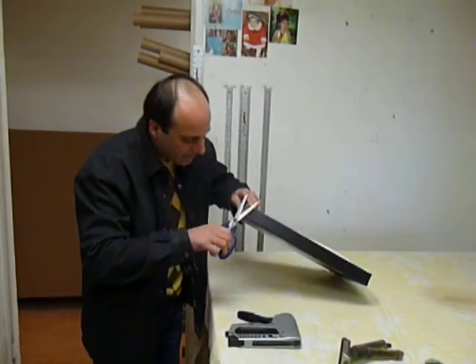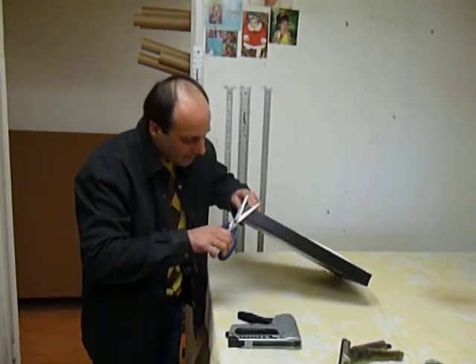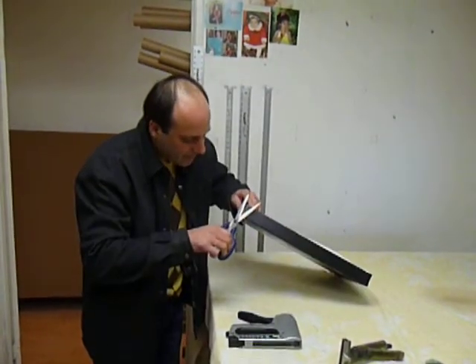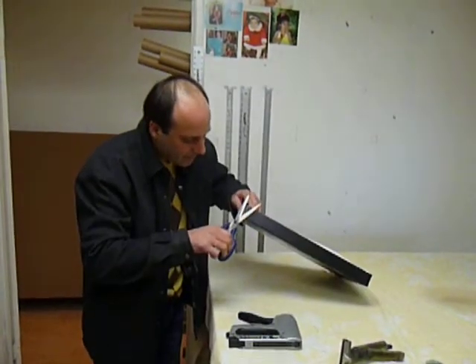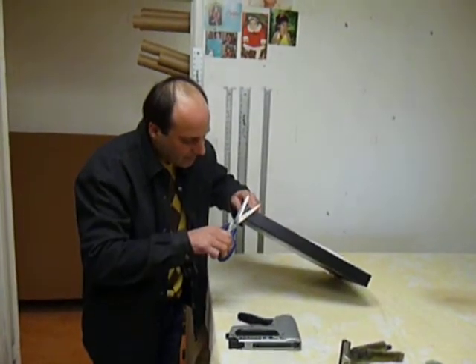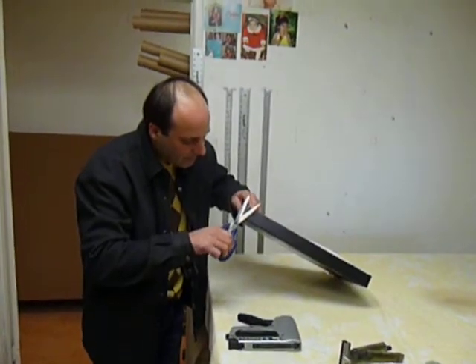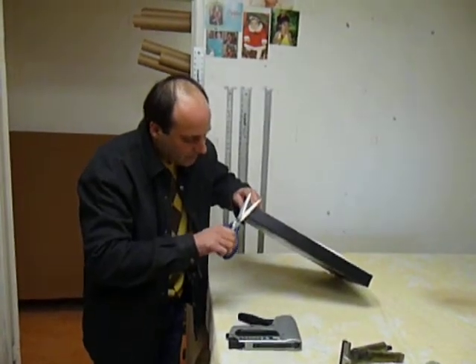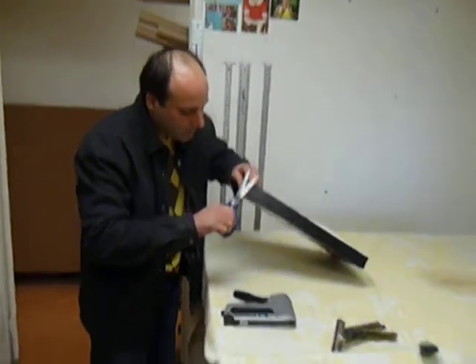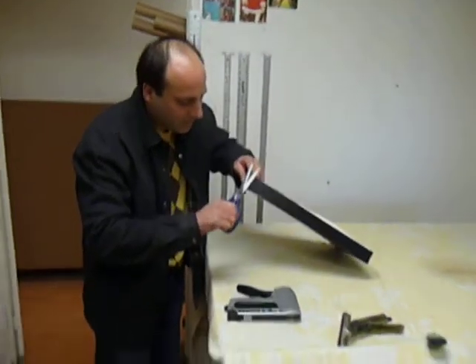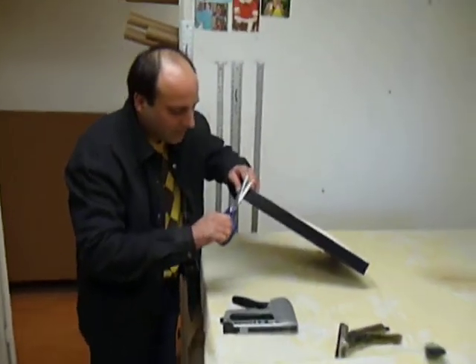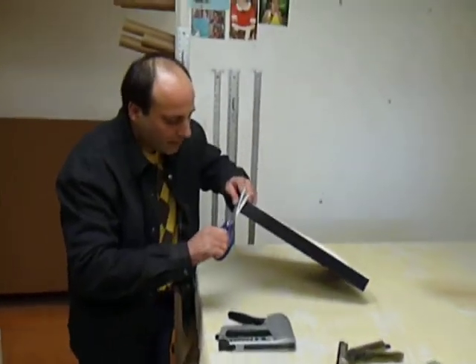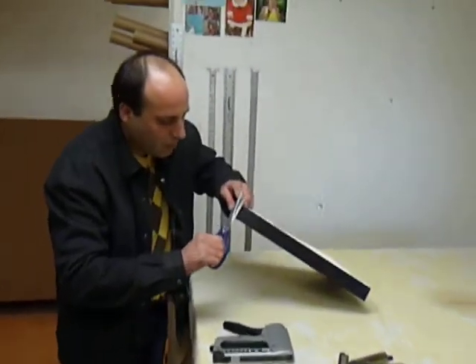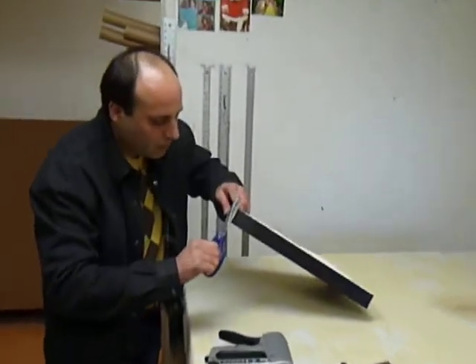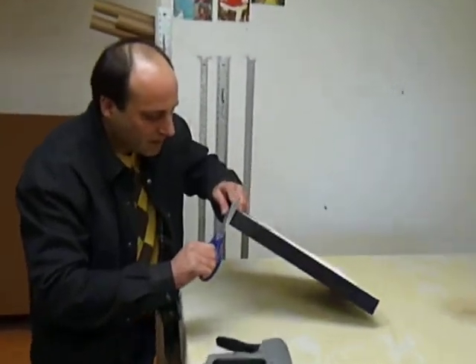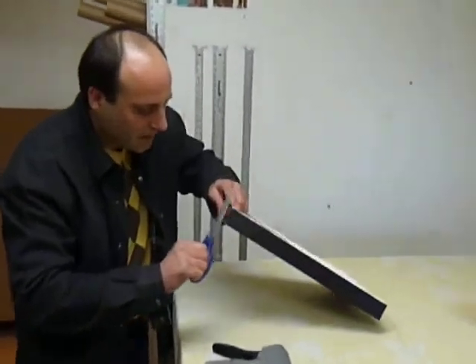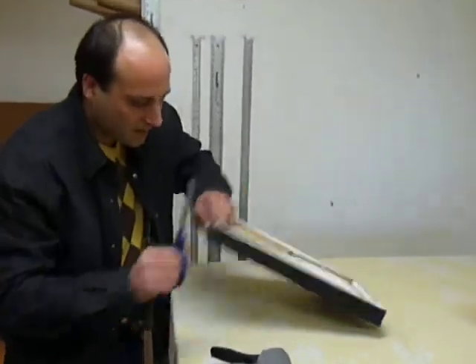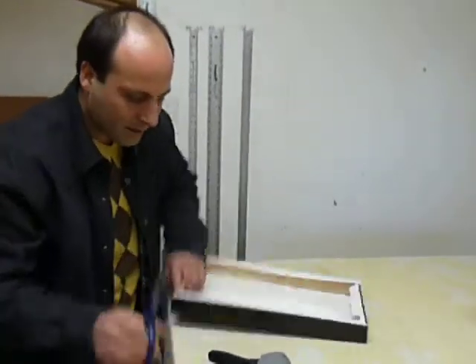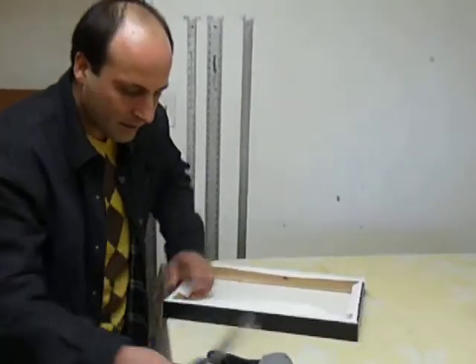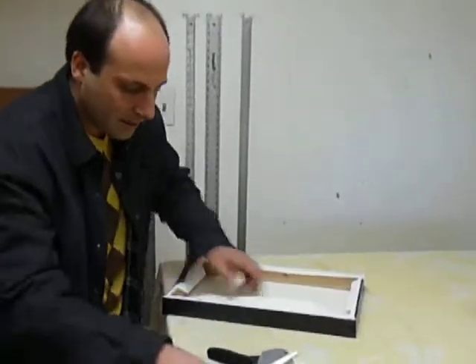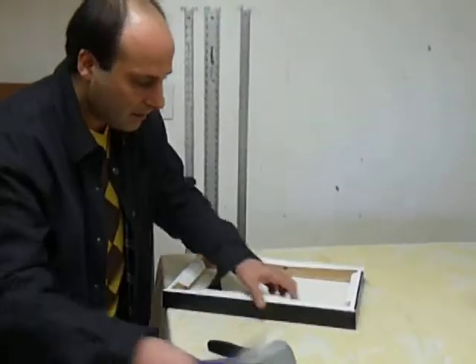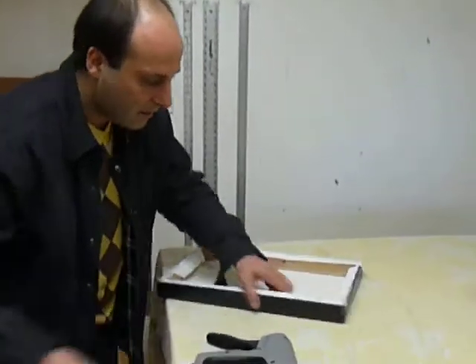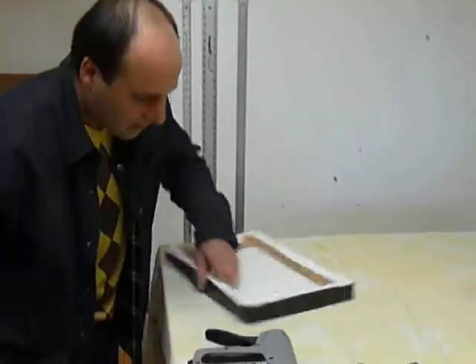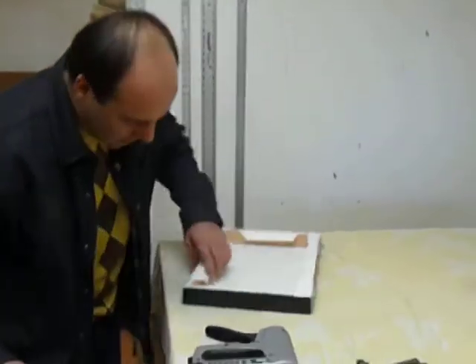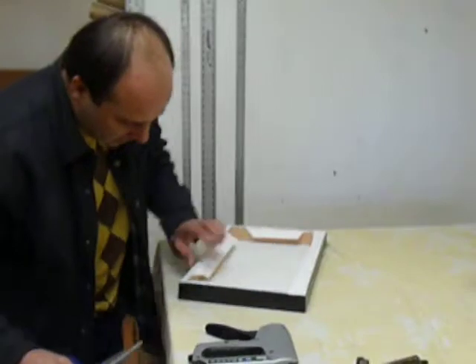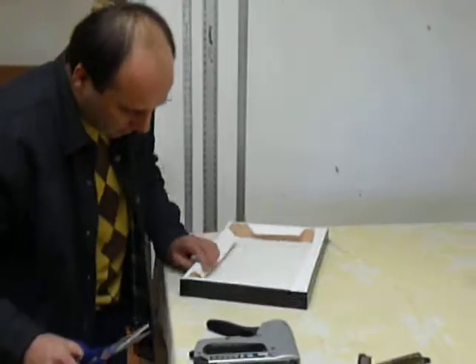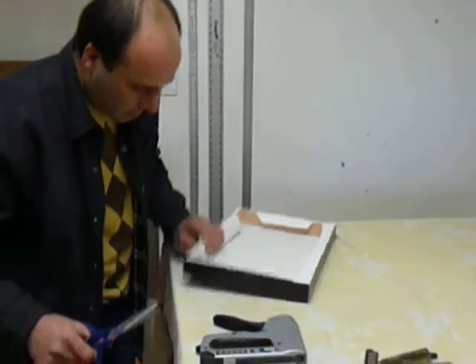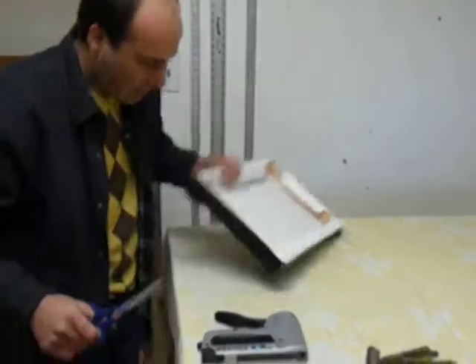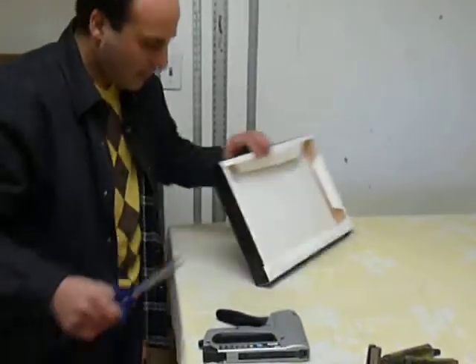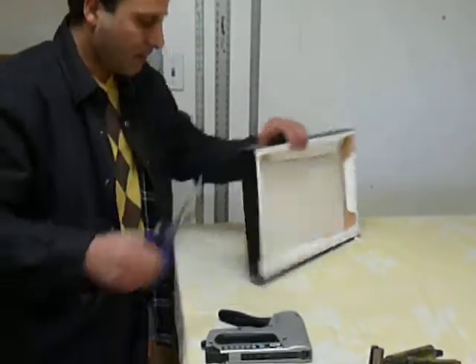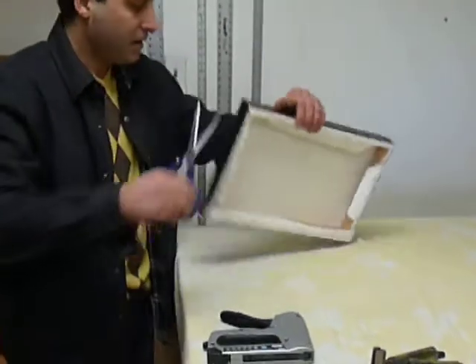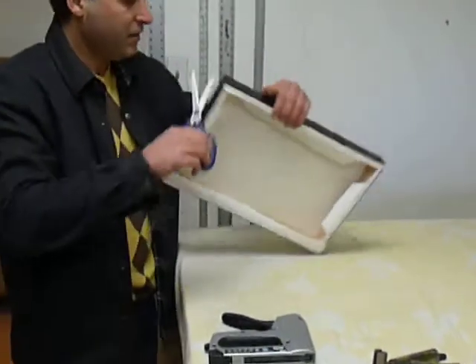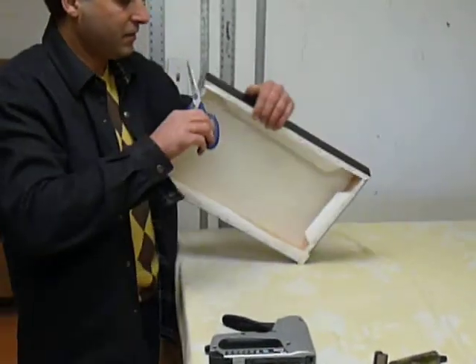And then you just fix the coat a little bit.